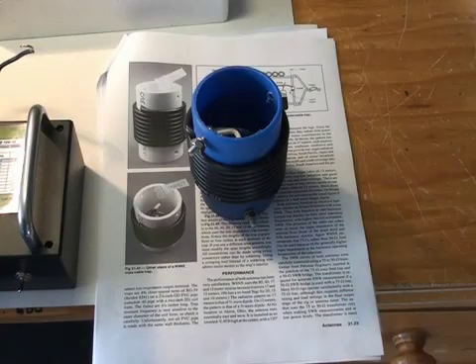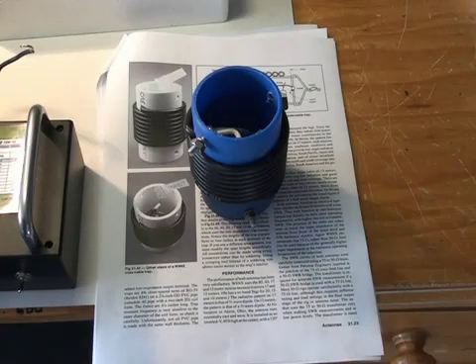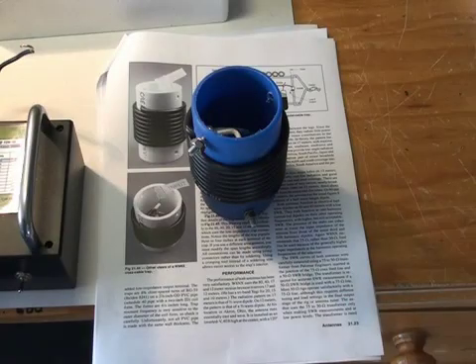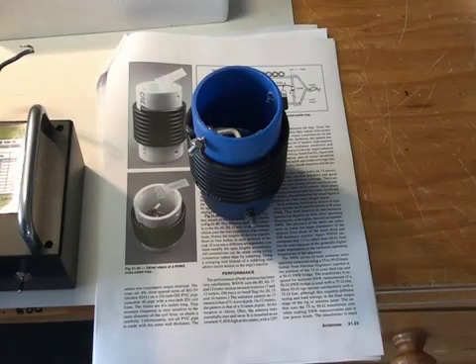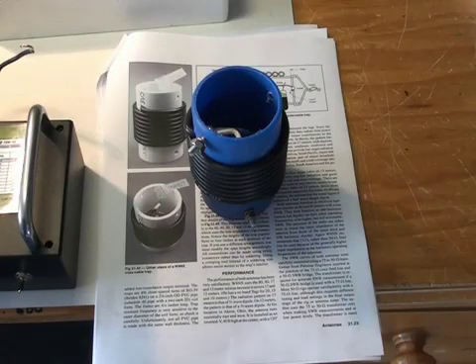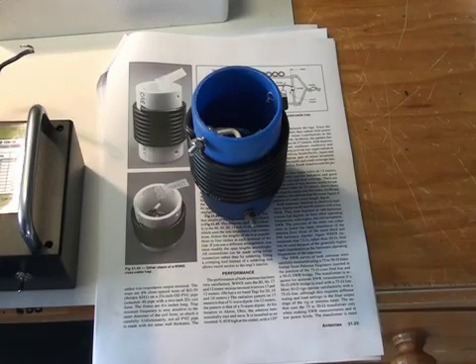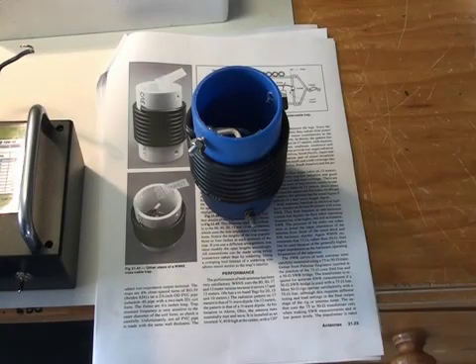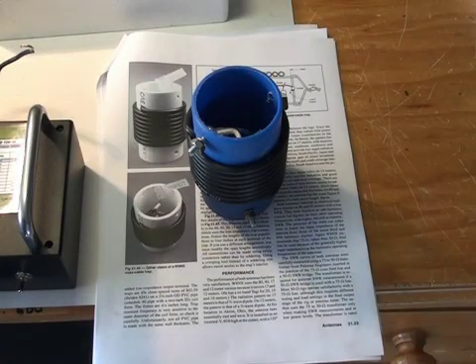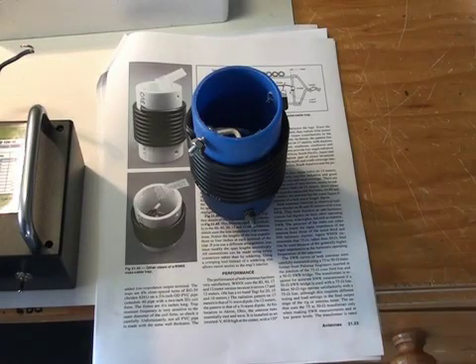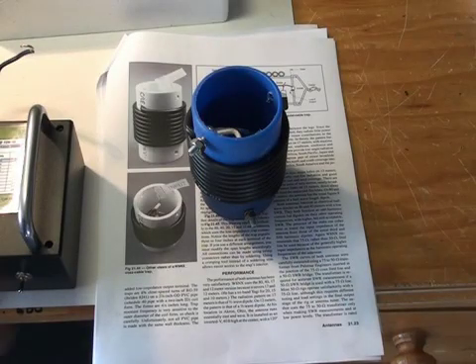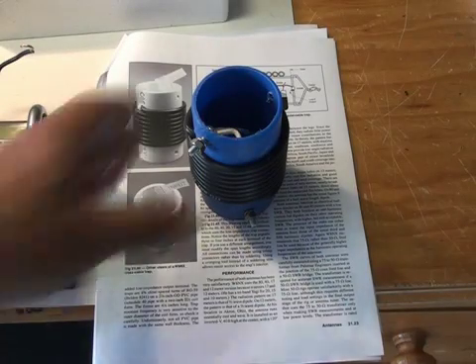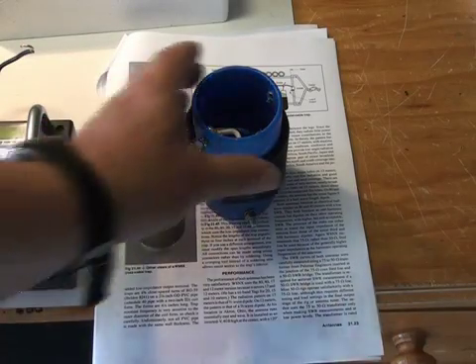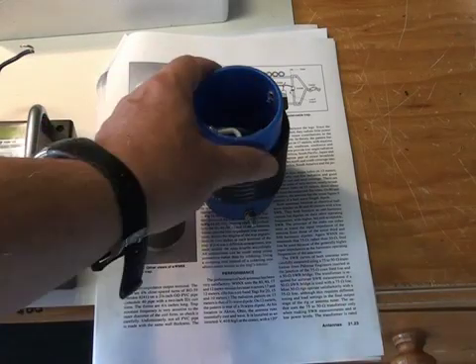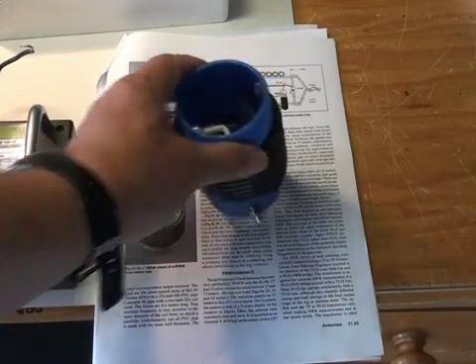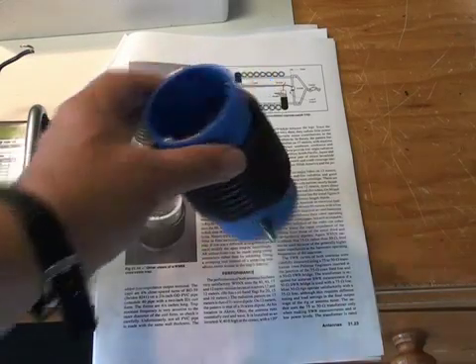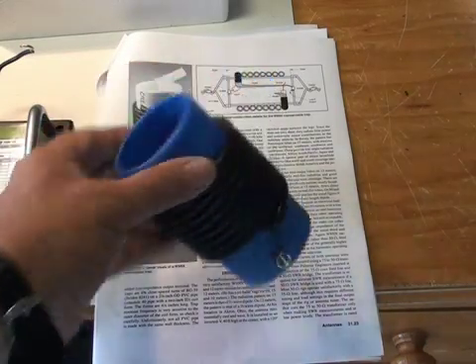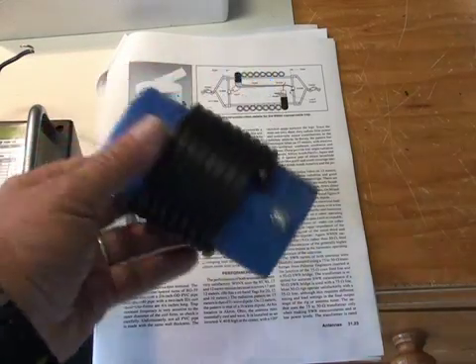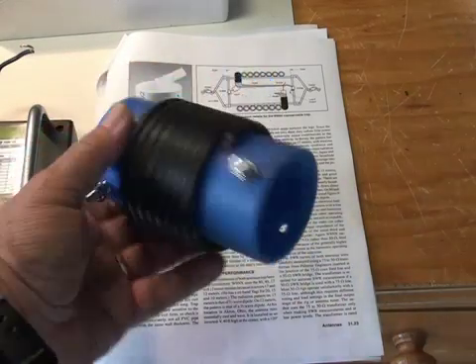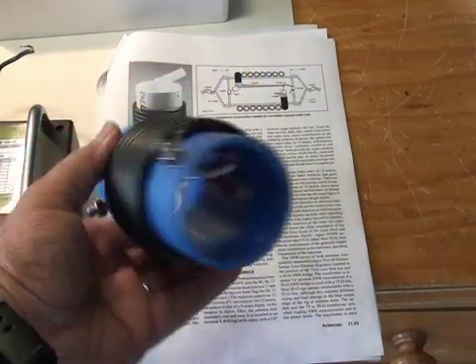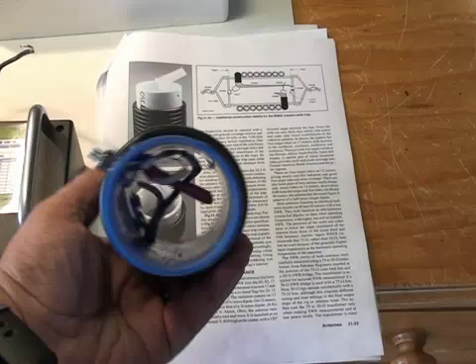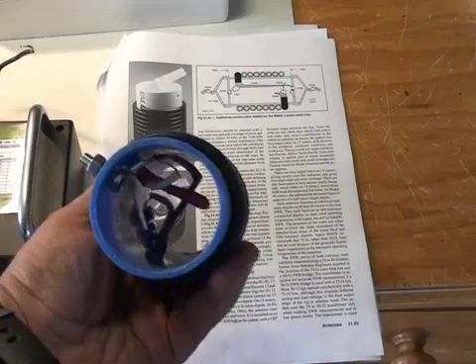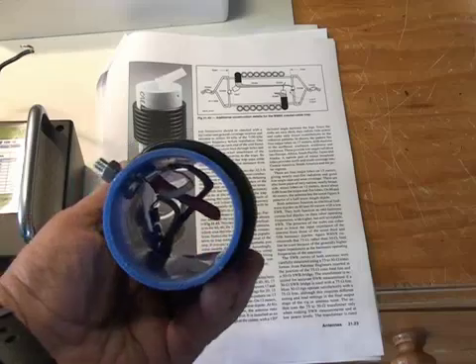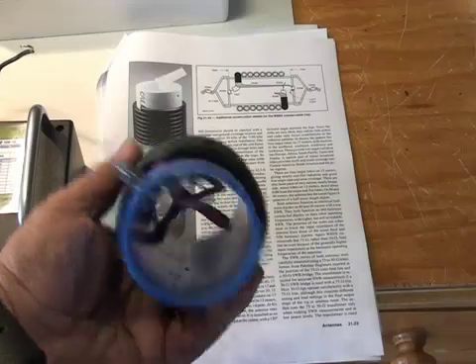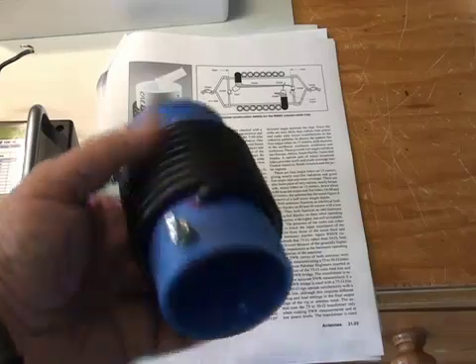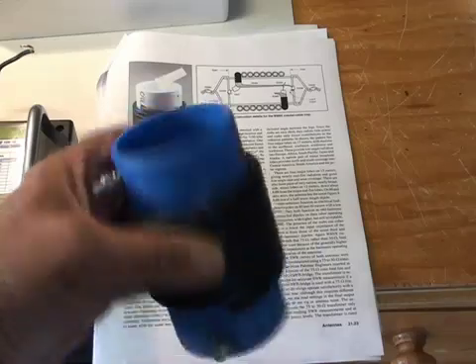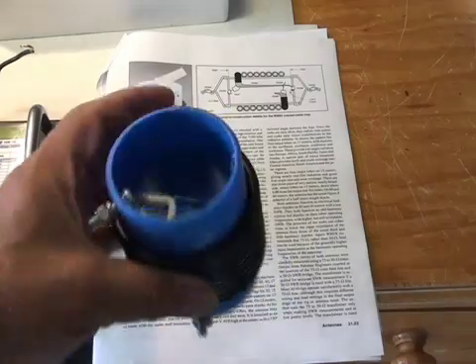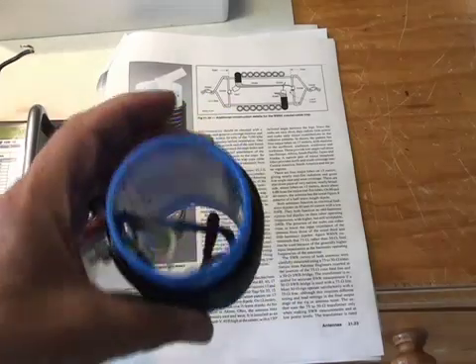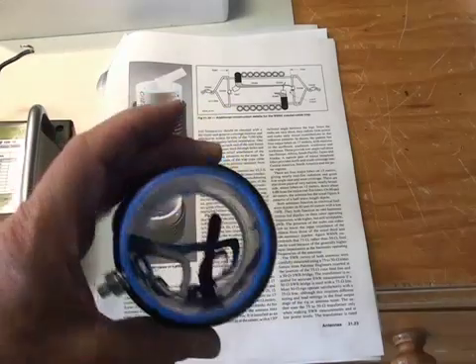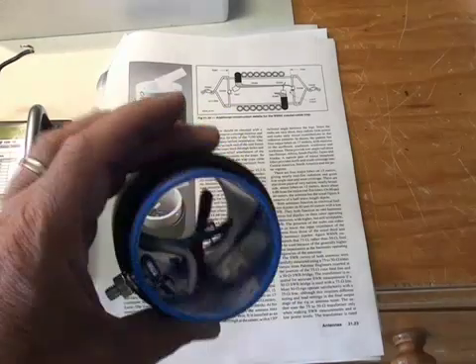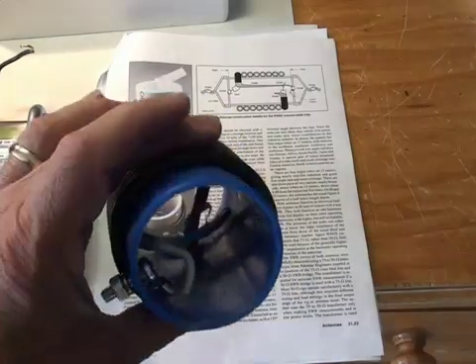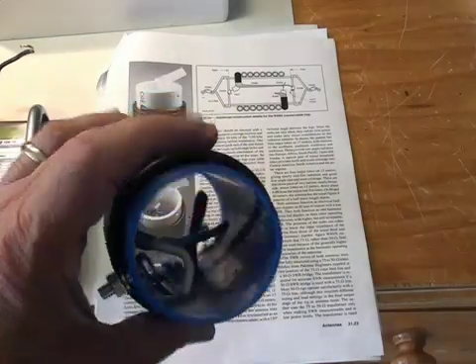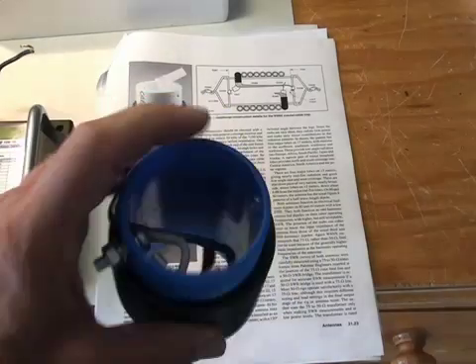Having completed the W8NX trap, we are now ready to test it. This is the completed trap.